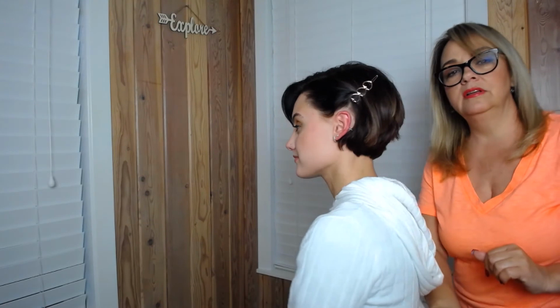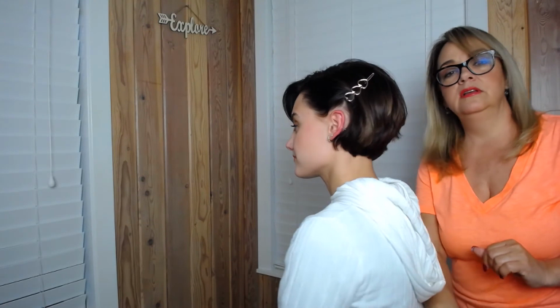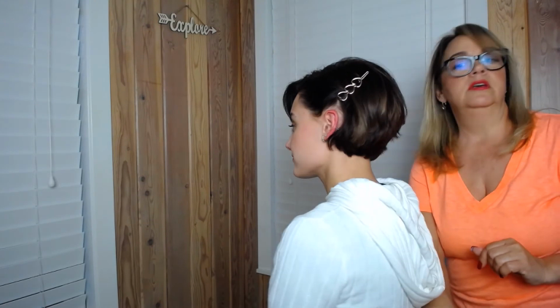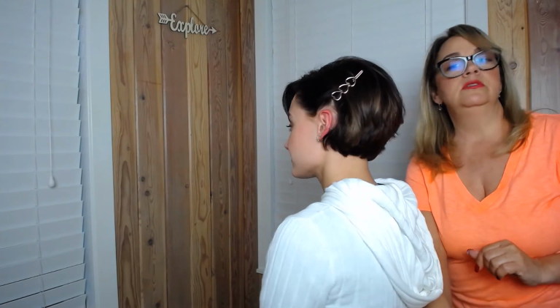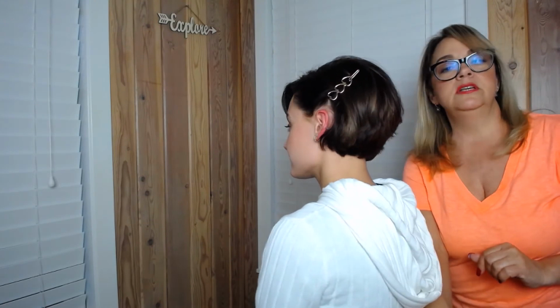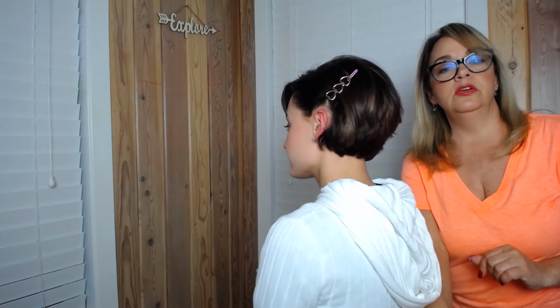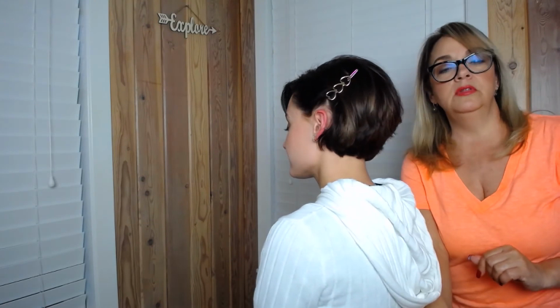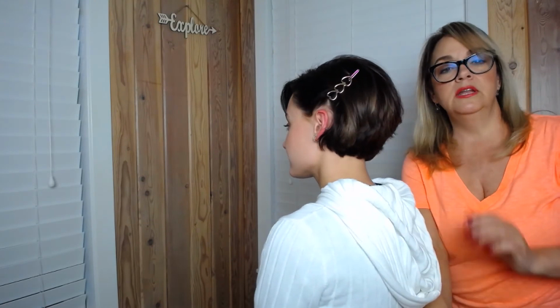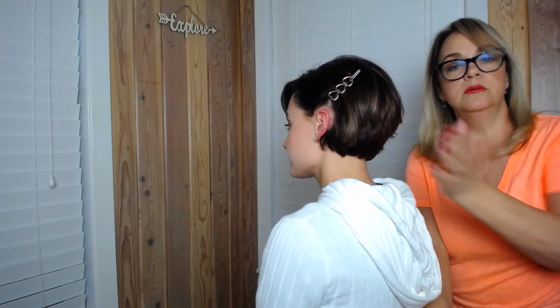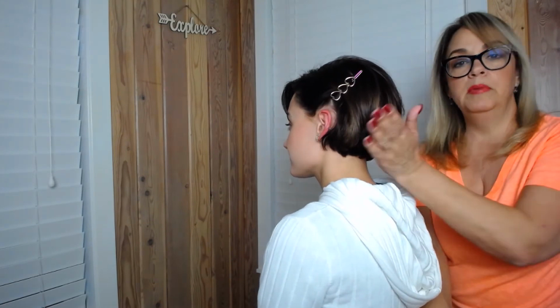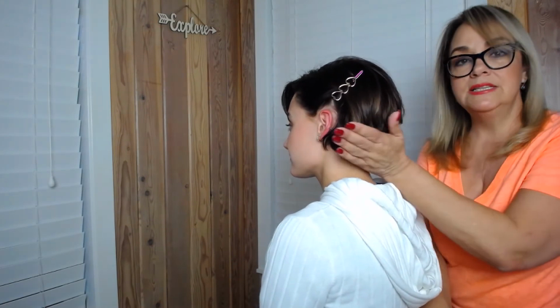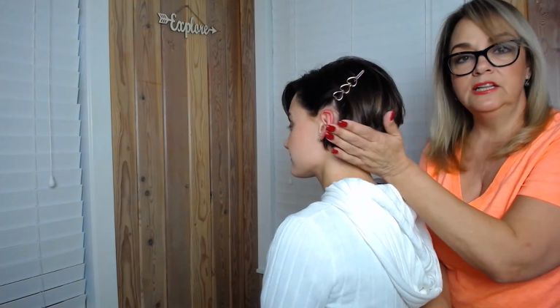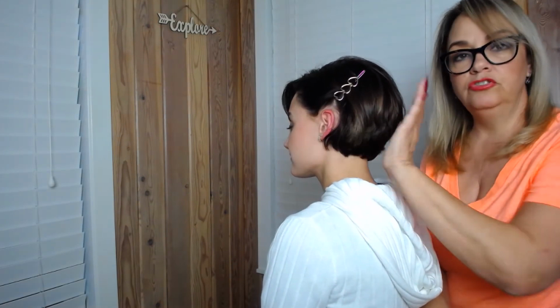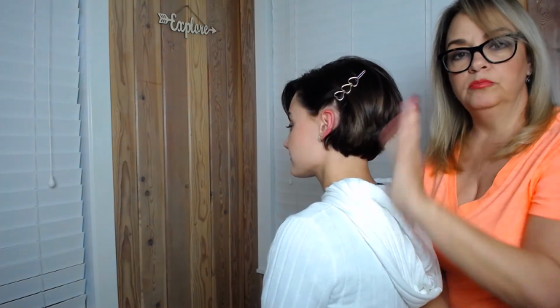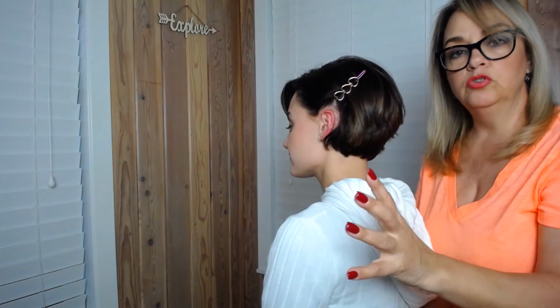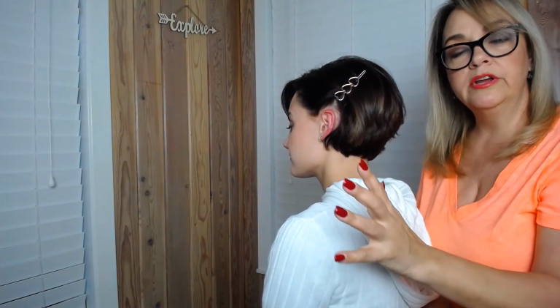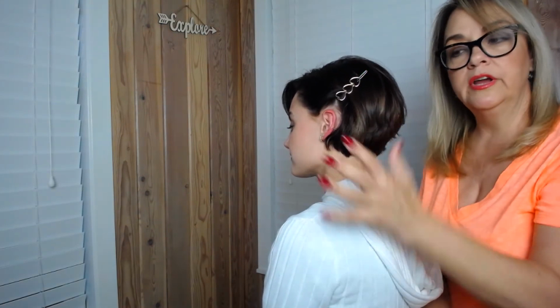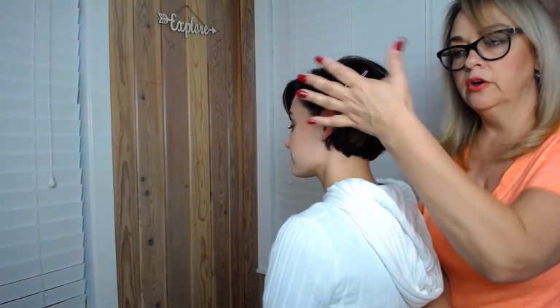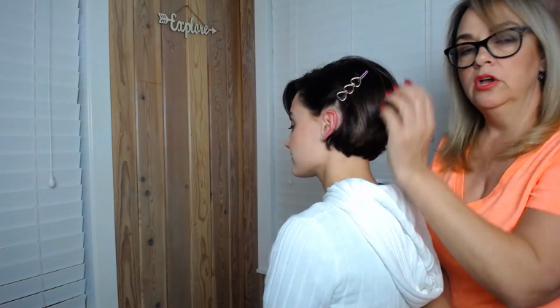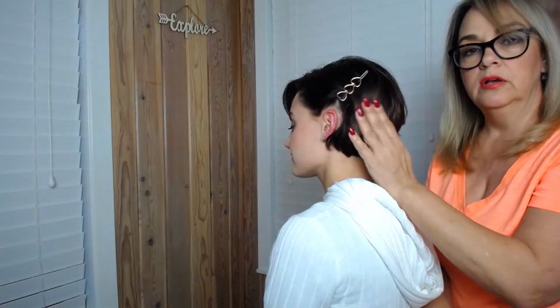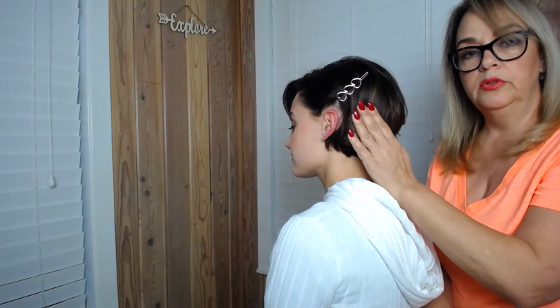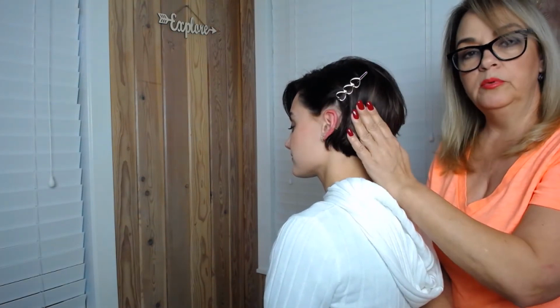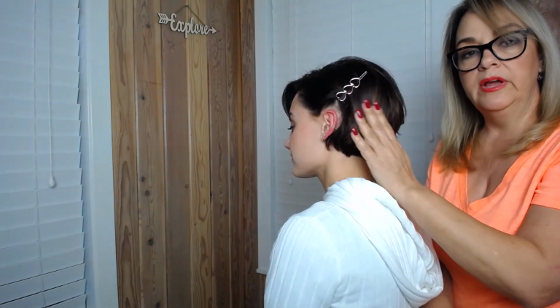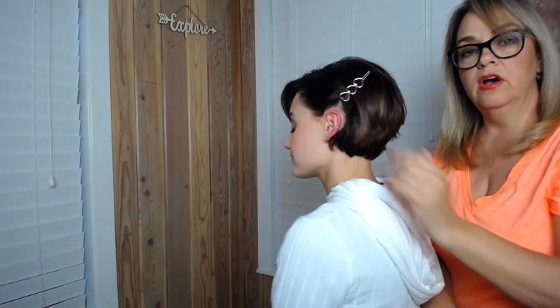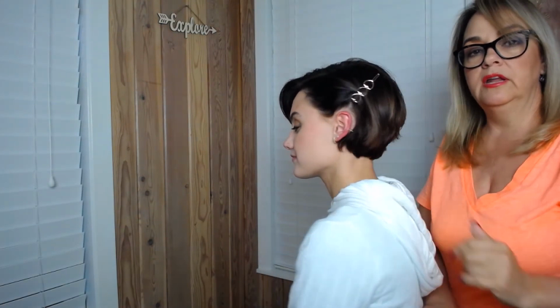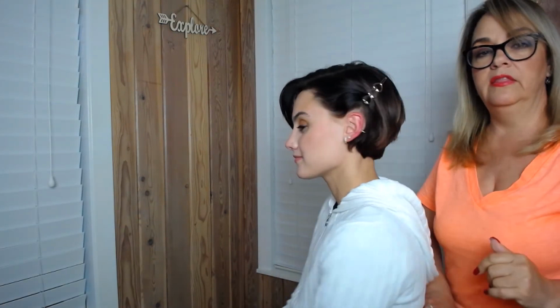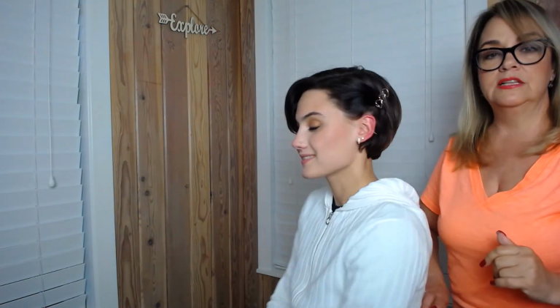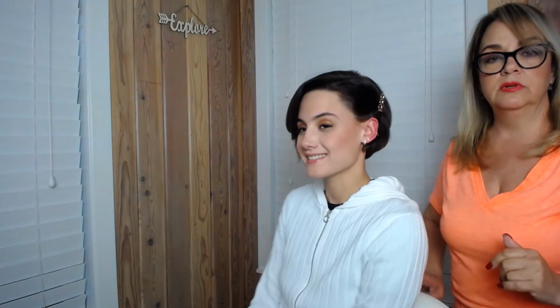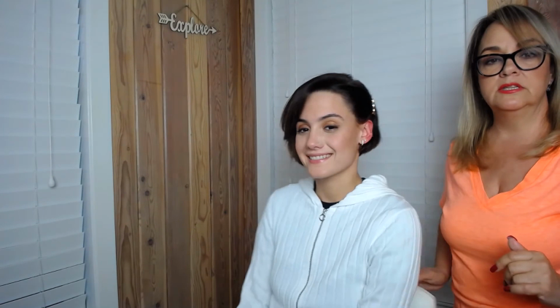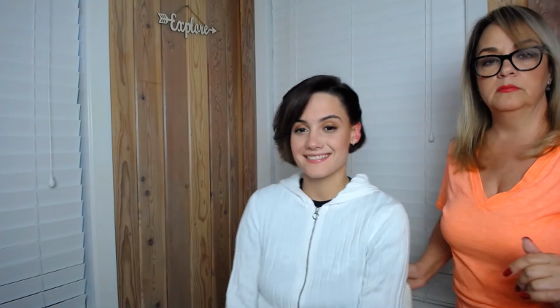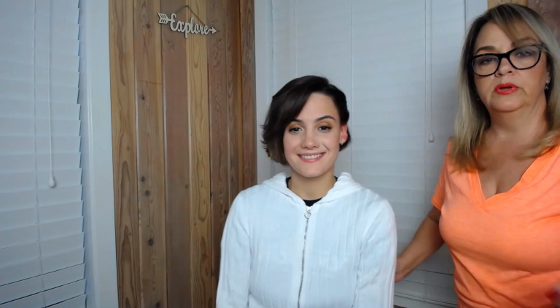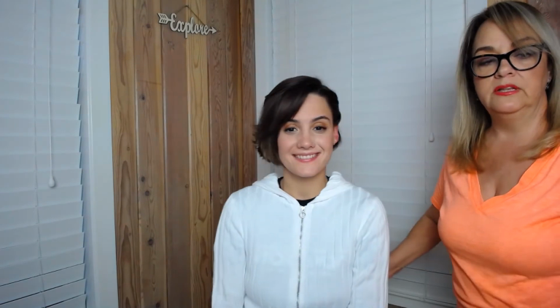I'm going to show you how cute that is. Basically you just blow dry your hair, put the beret on, and that's really simple and easy.